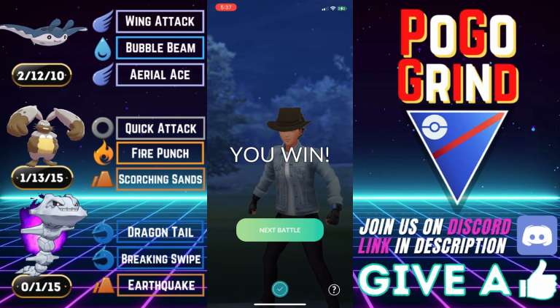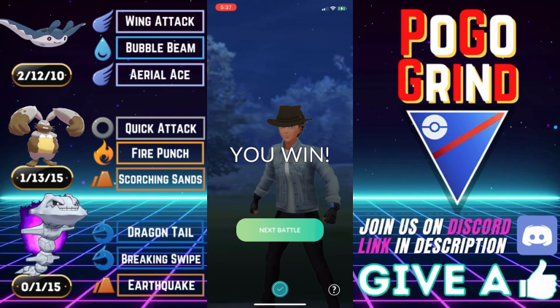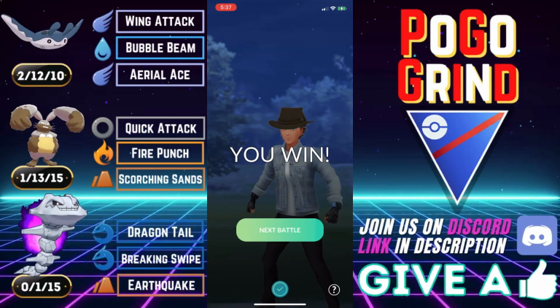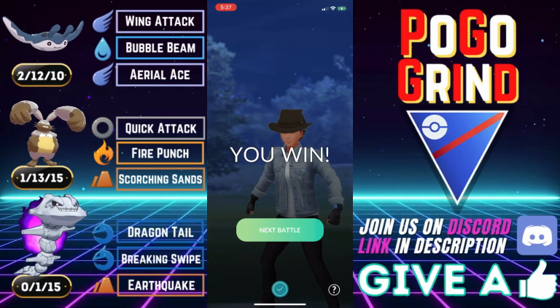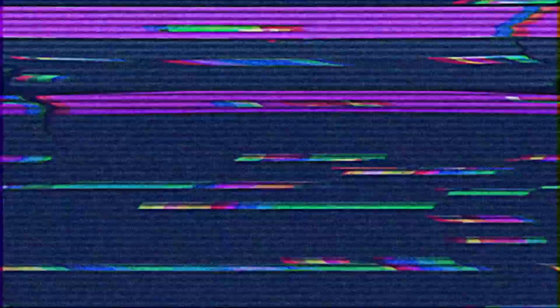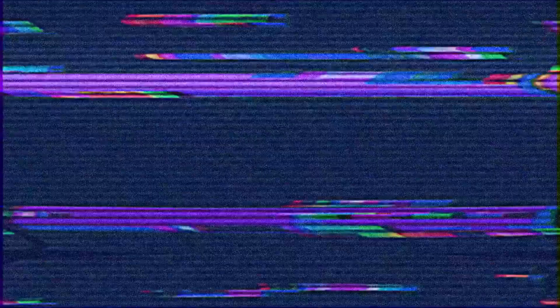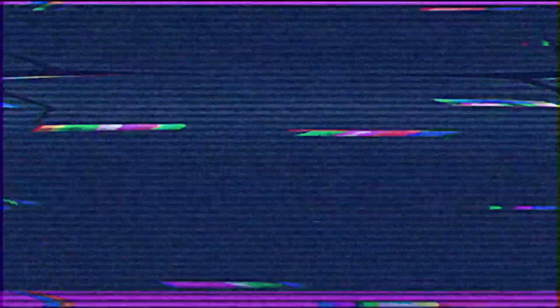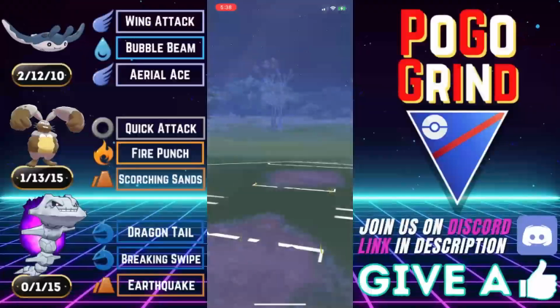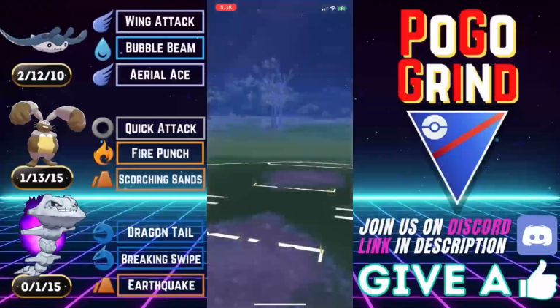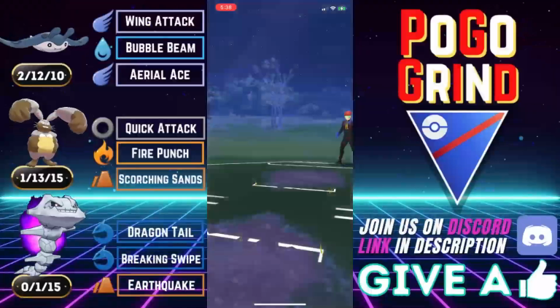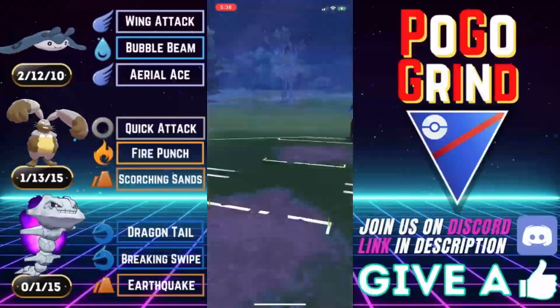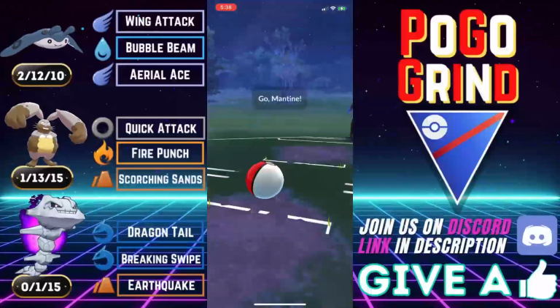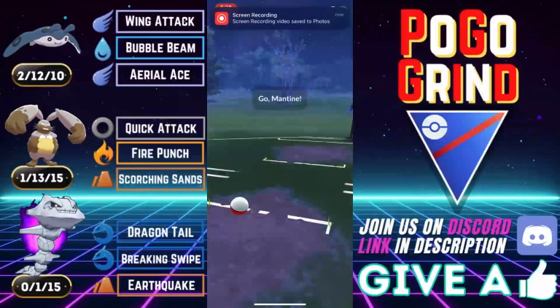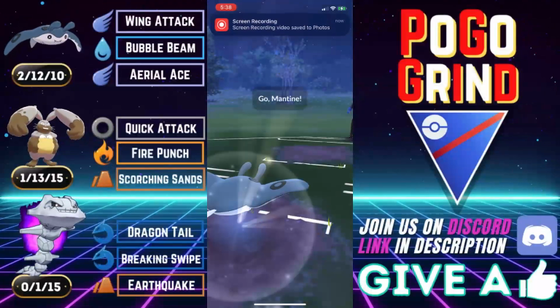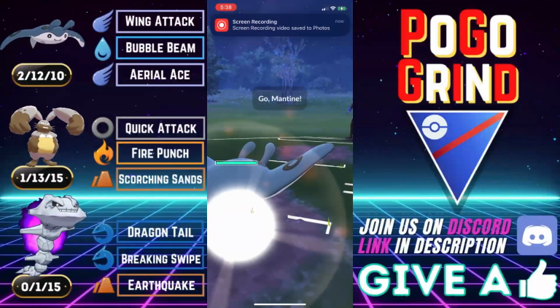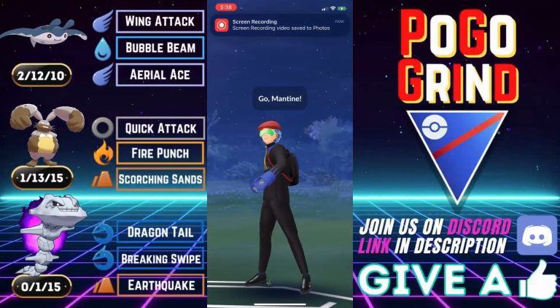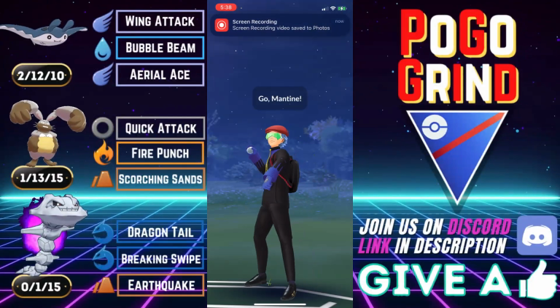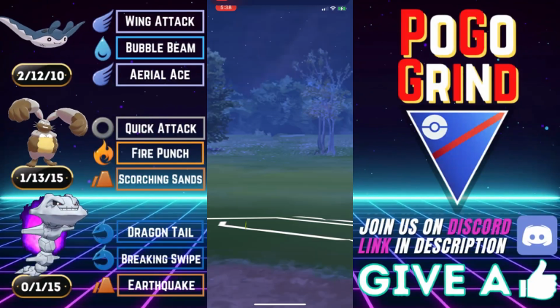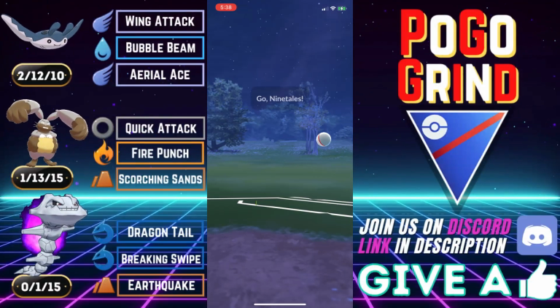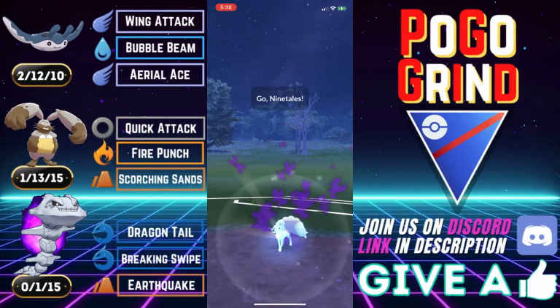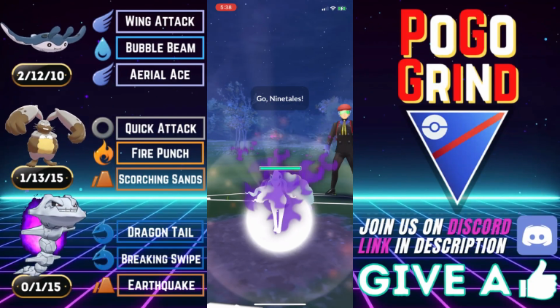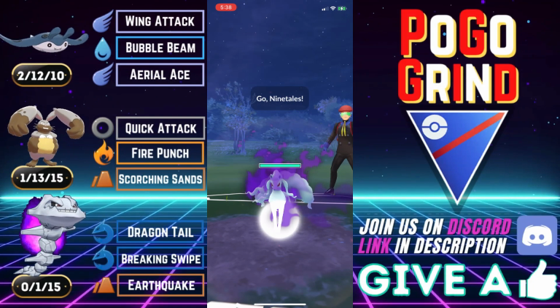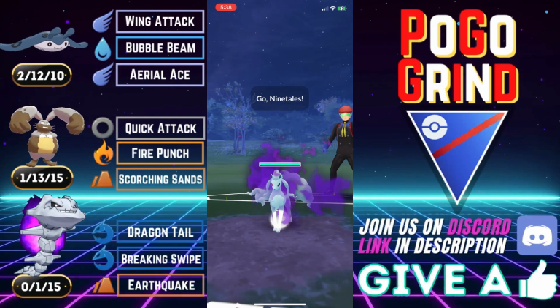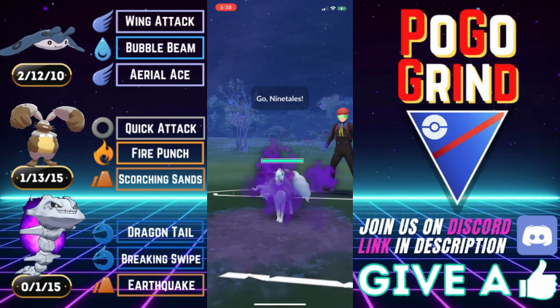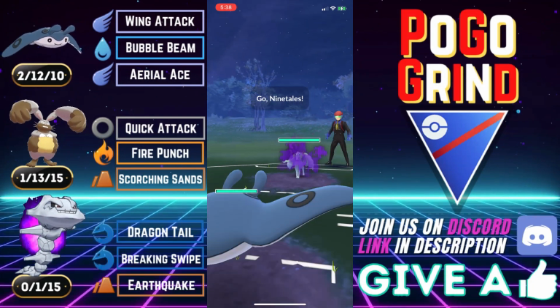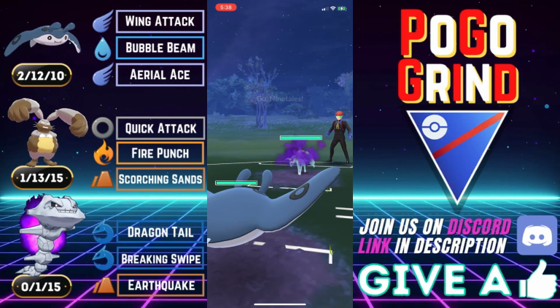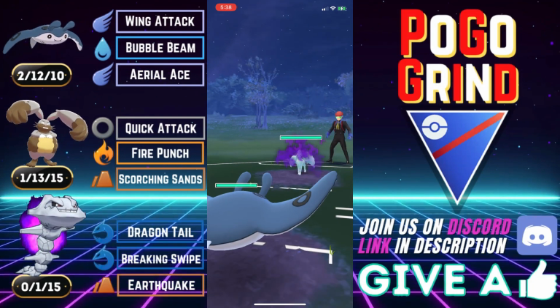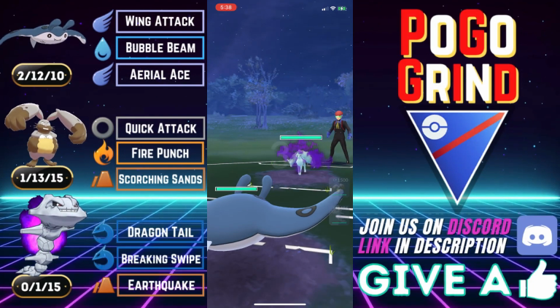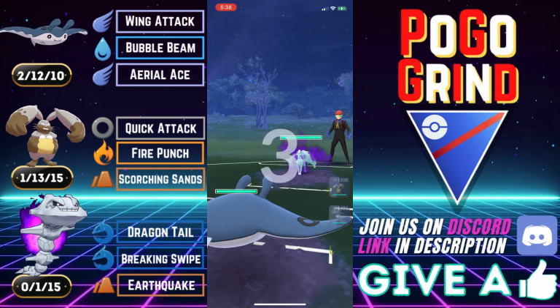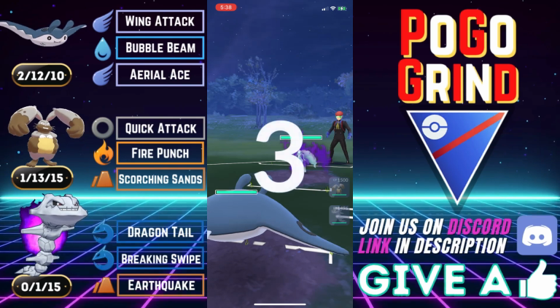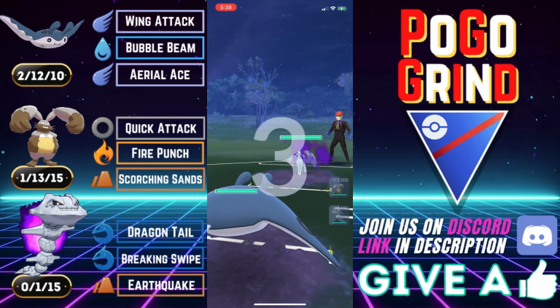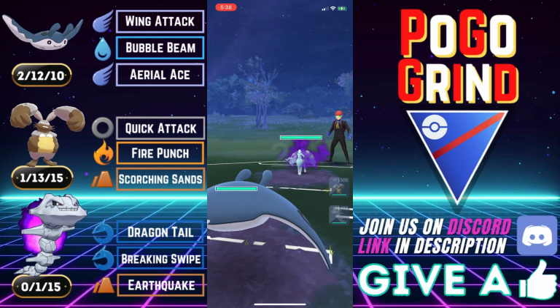The super effective Wing Attack takes out the Medicham and Diggersby is still remaining. That was very close but we came out on top in the end. Good game, well played. What an exciting finish to that last battle — that was a fun one.